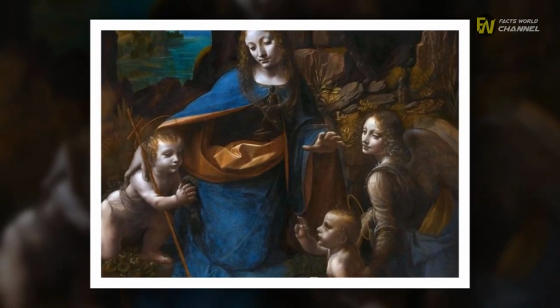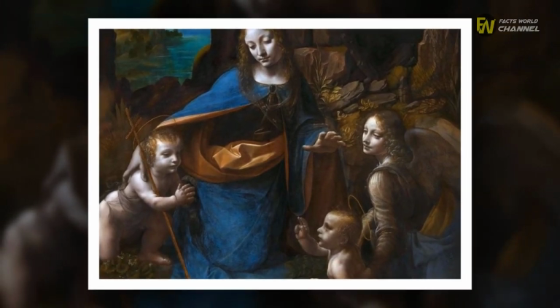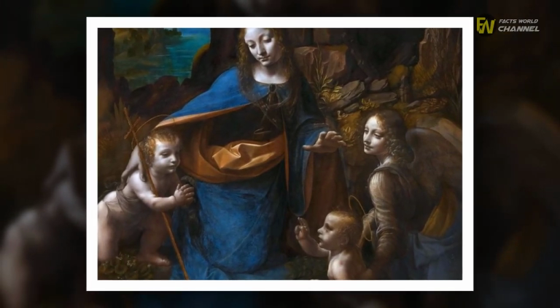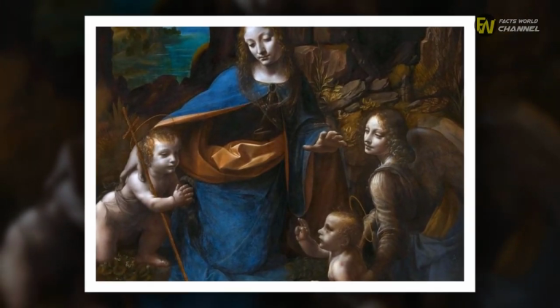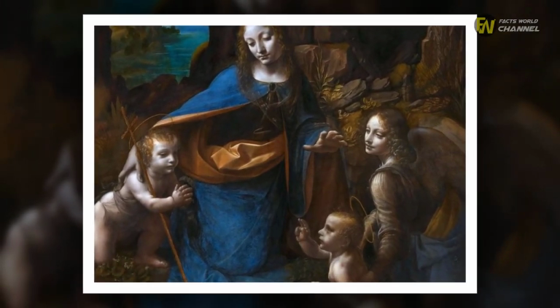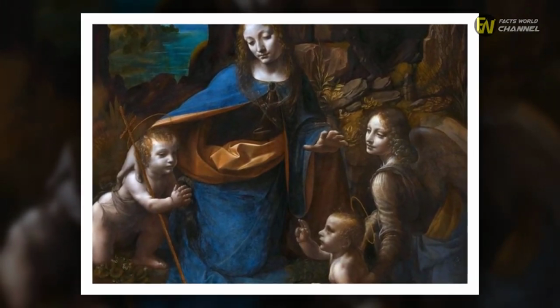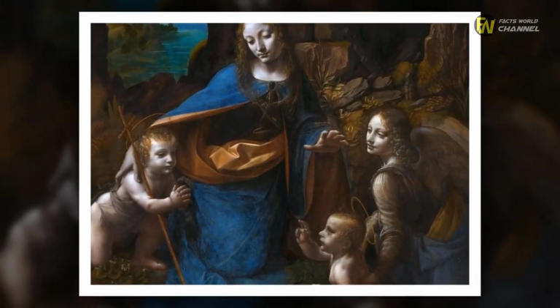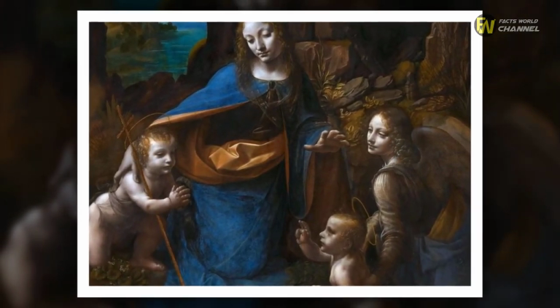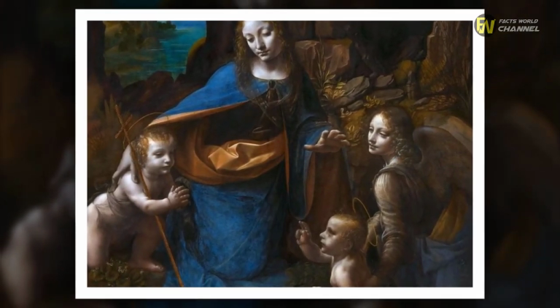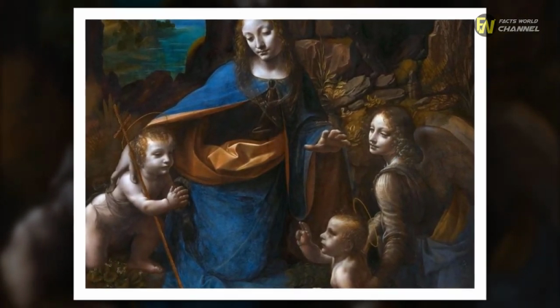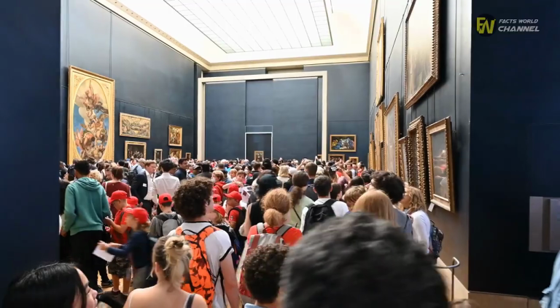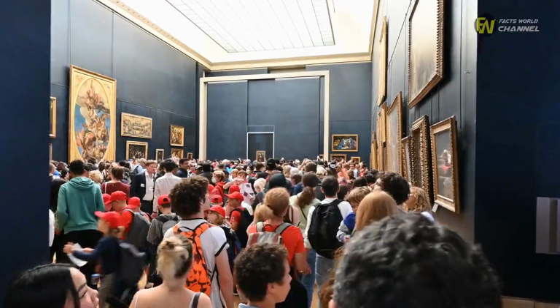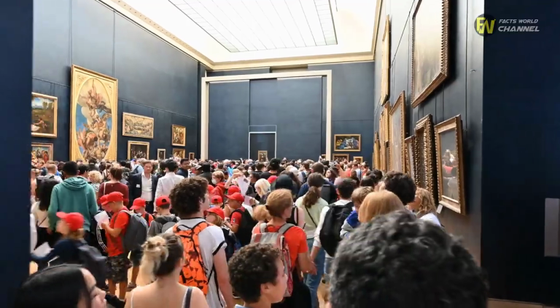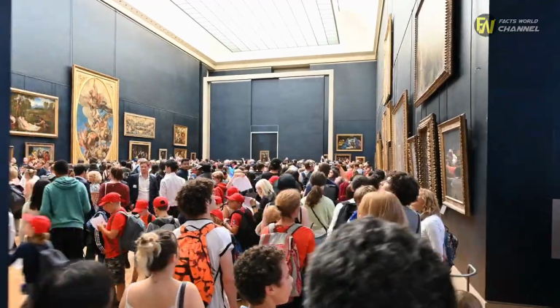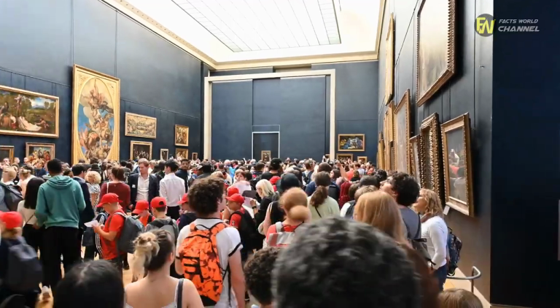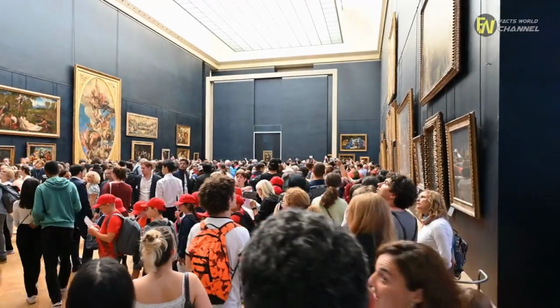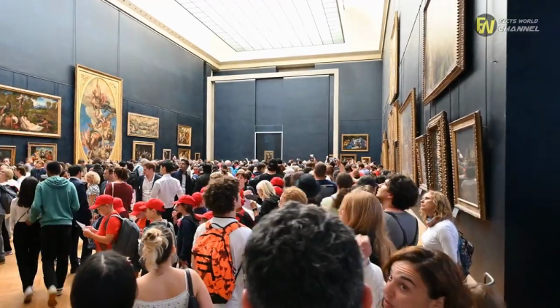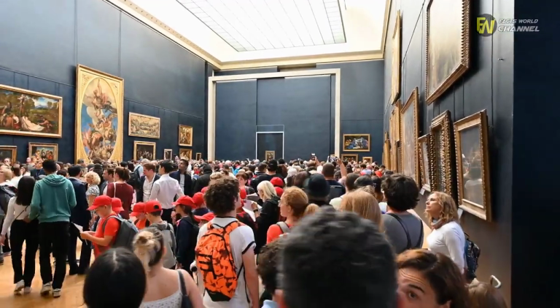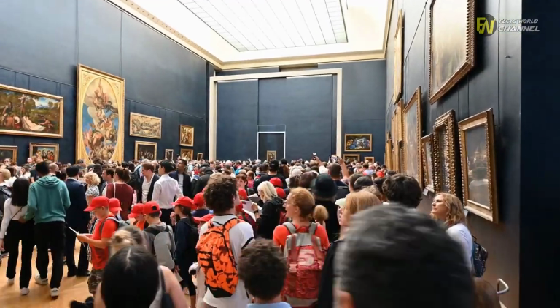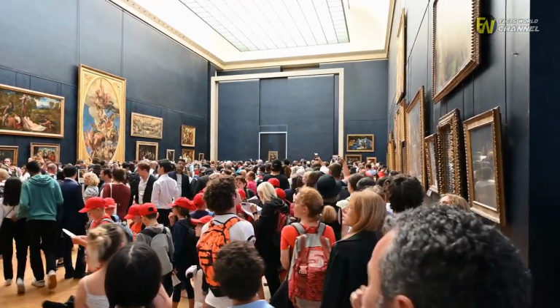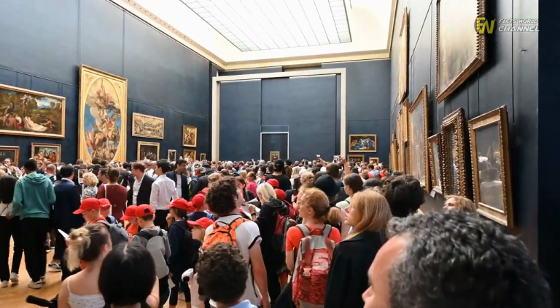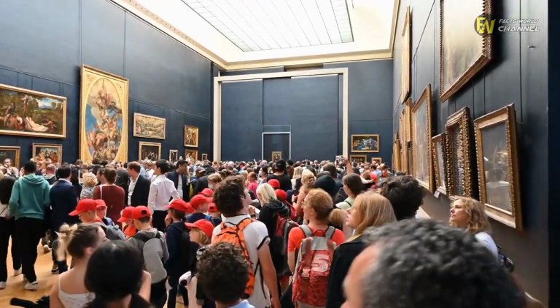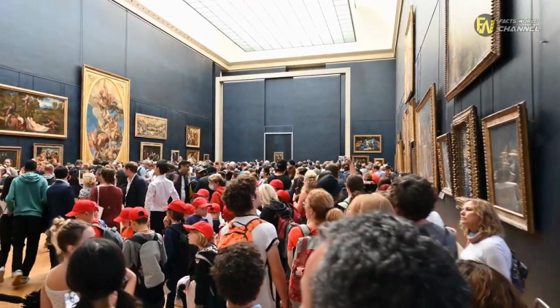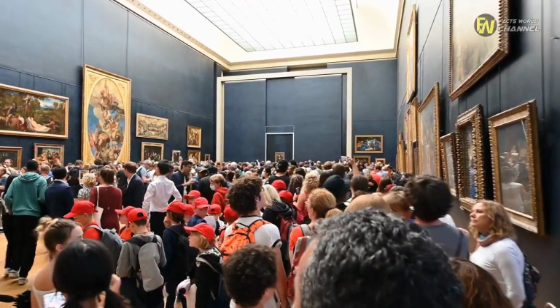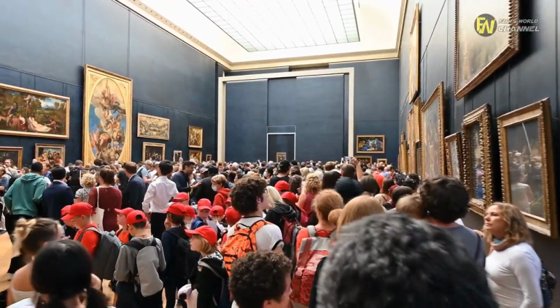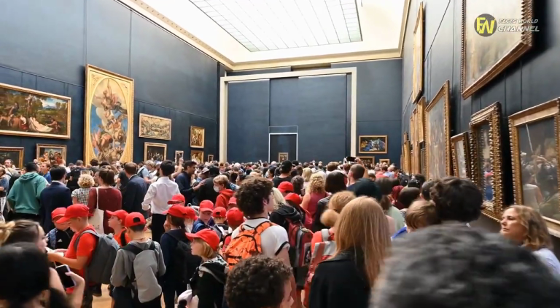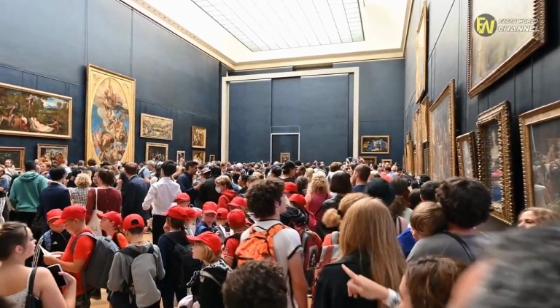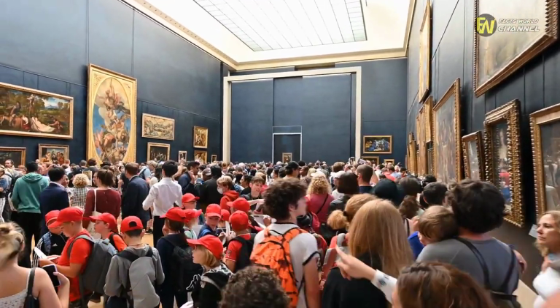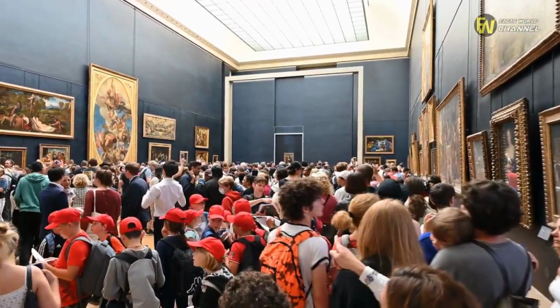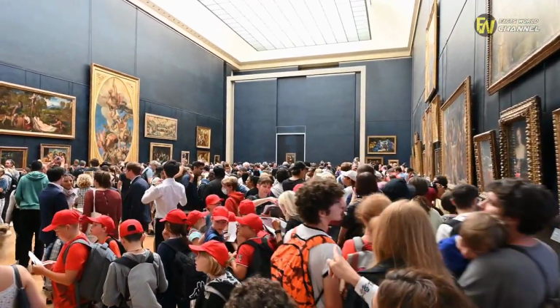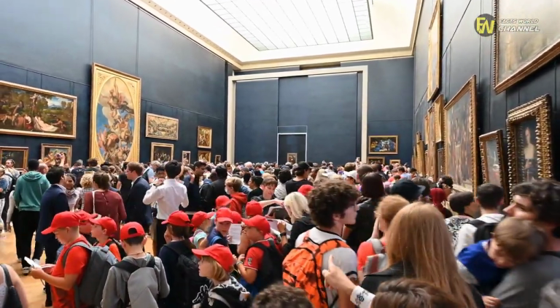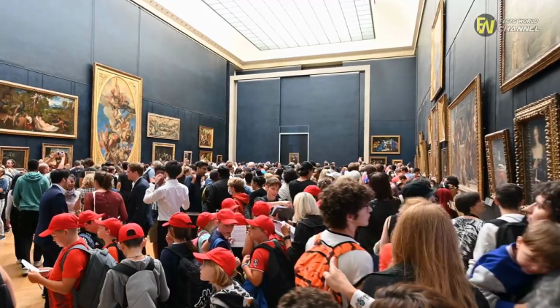The older version is currently displayed in the world-famous Louvre Museum in Paris, France, while the second is housed in the National Gallery in London, England.